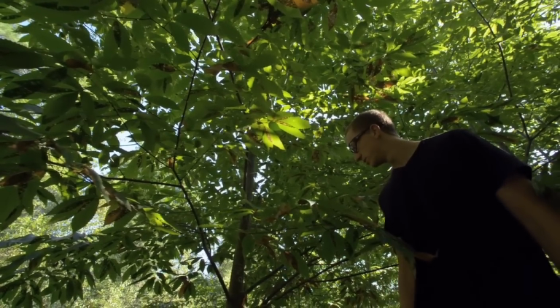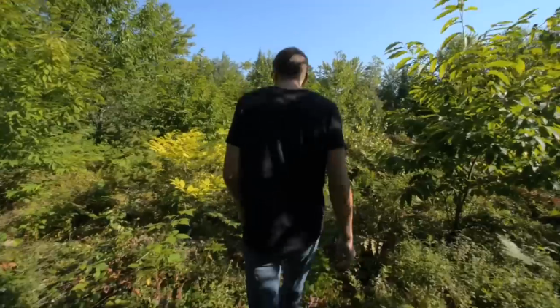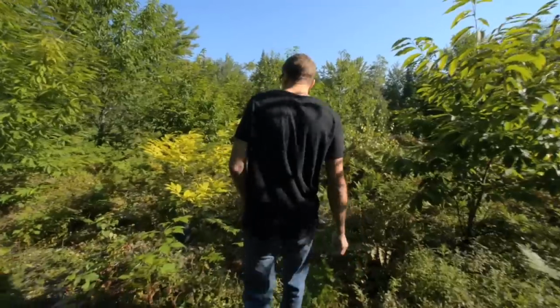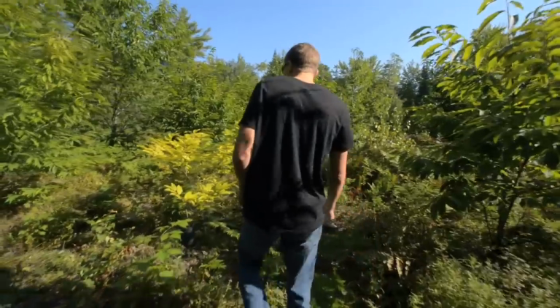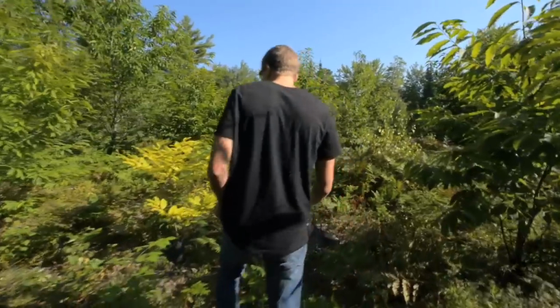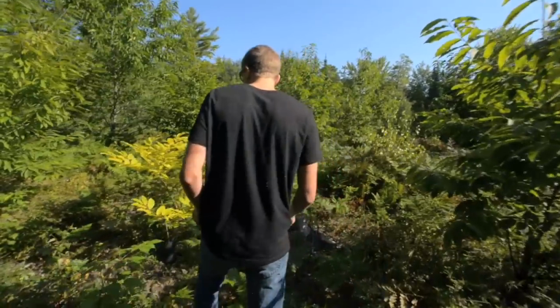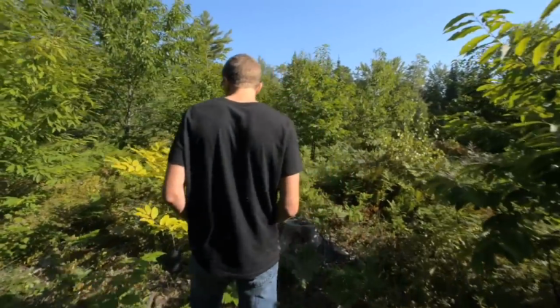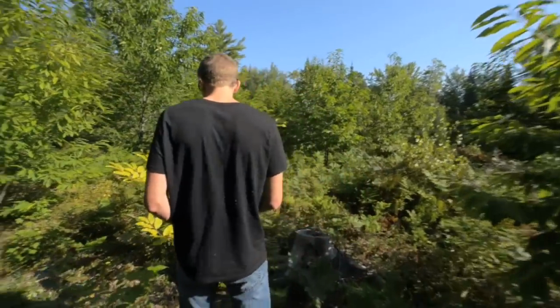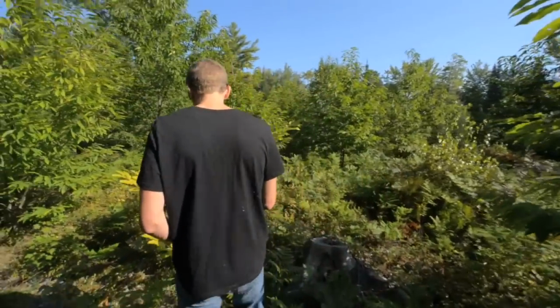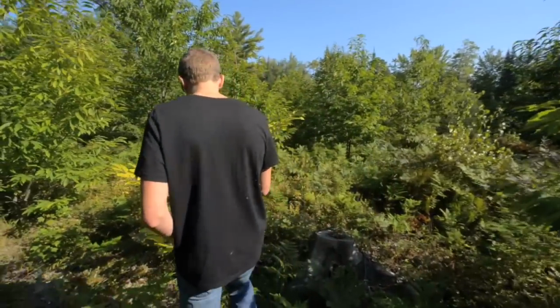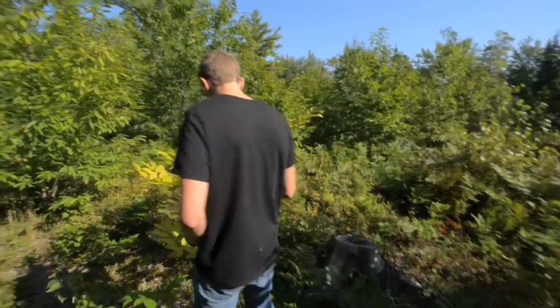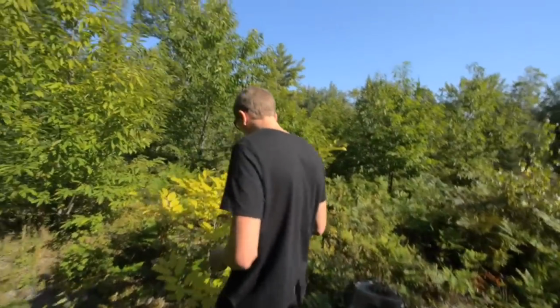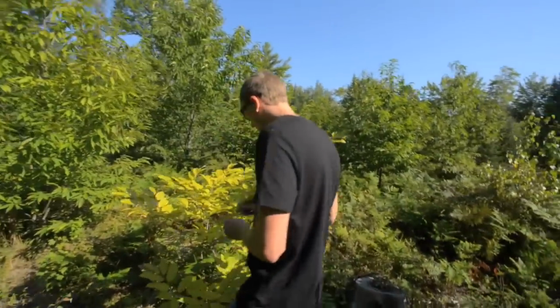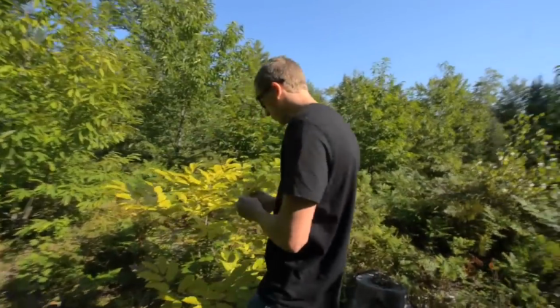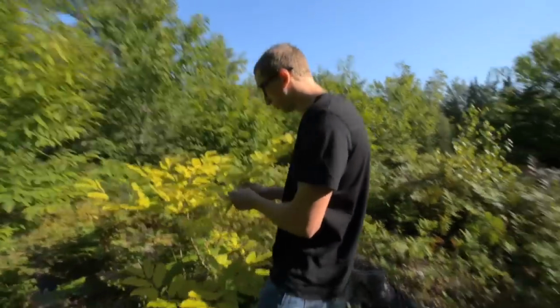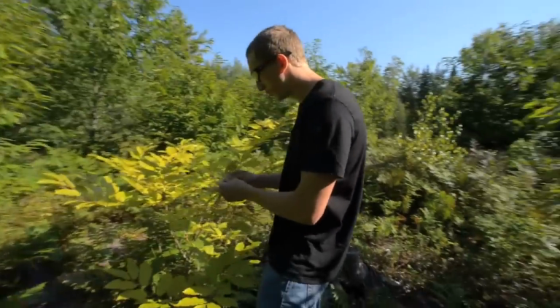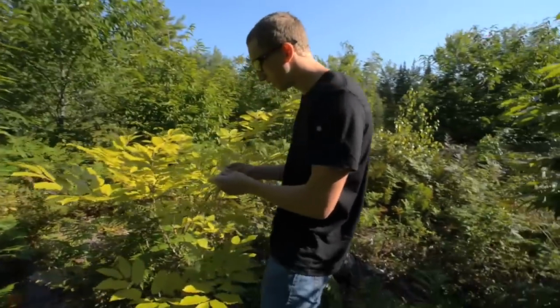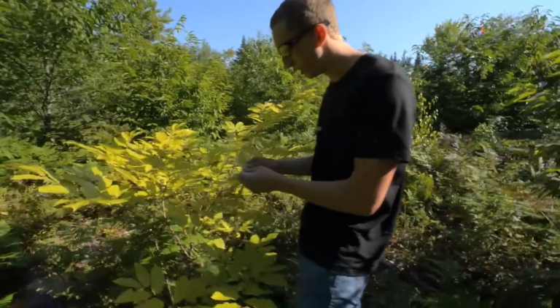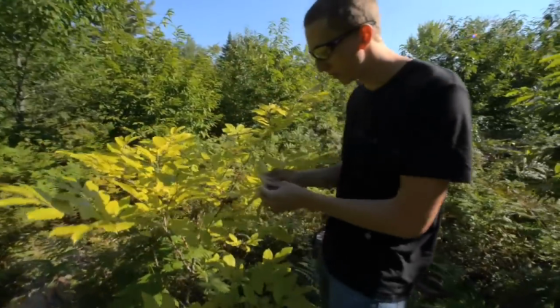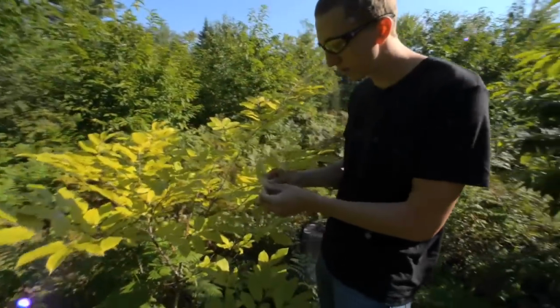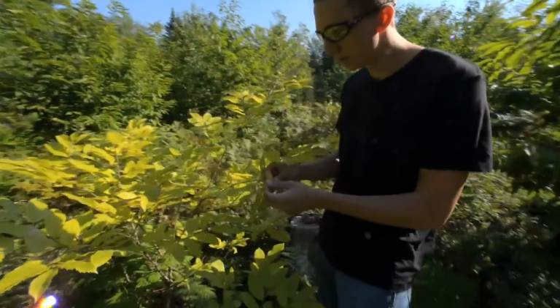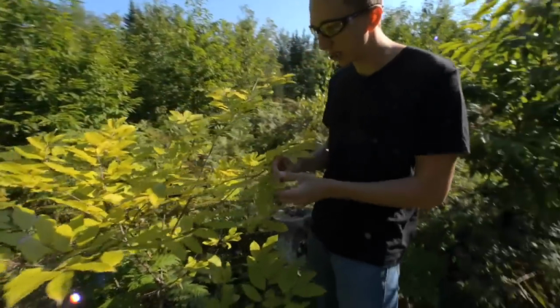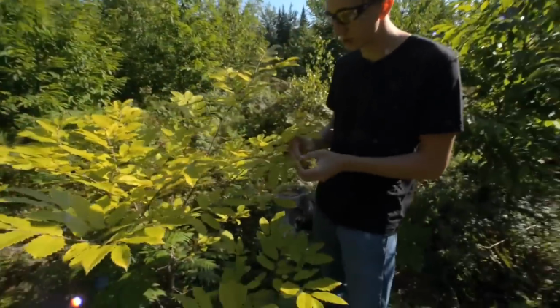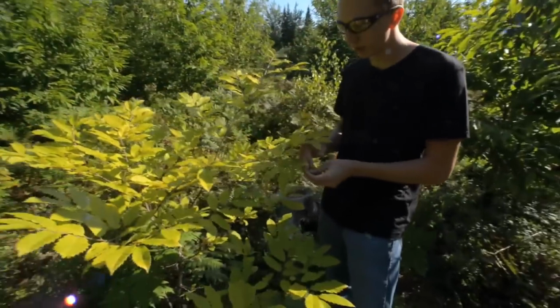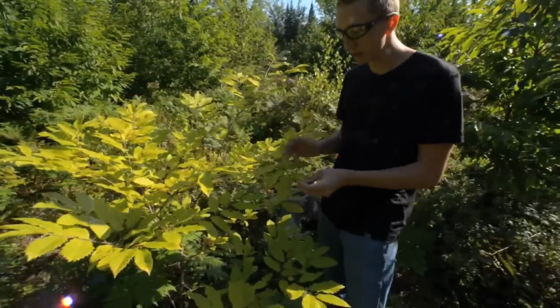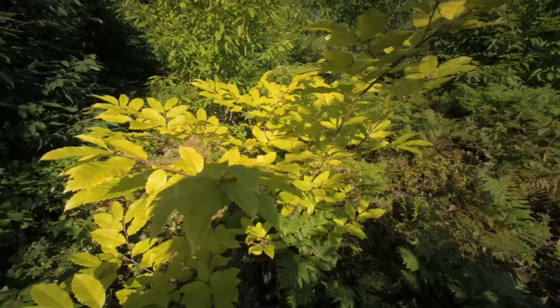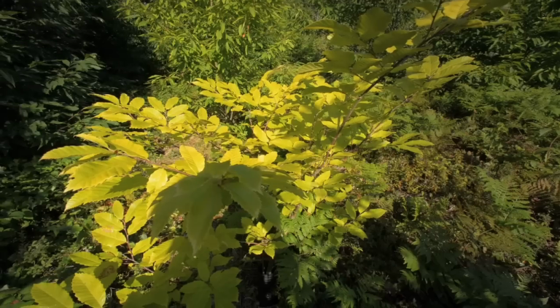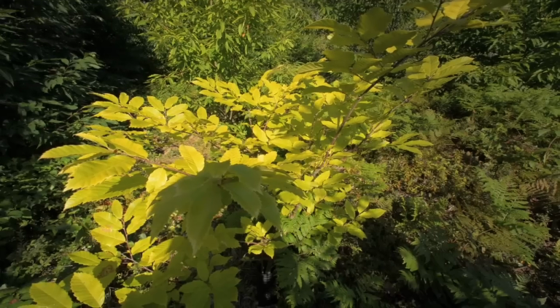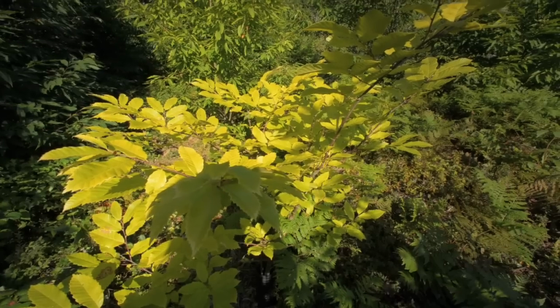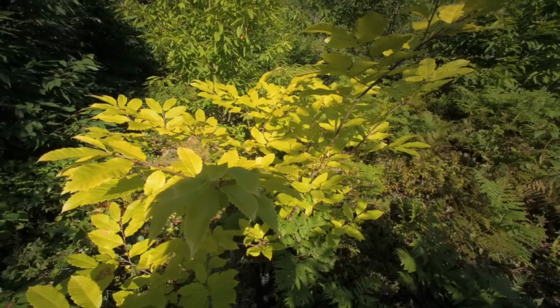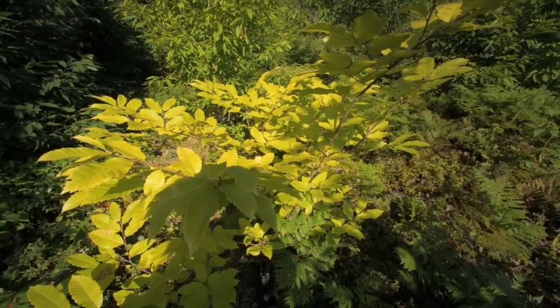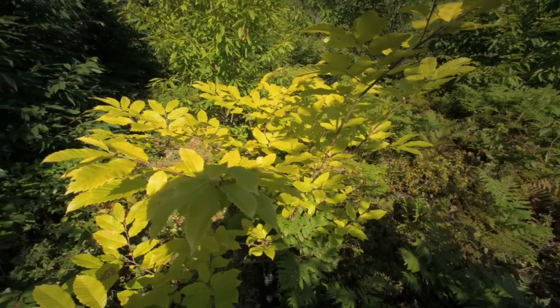This right here is a Chinese chestnut, and we put these in here as controls. You can see that the leaves are smaller.